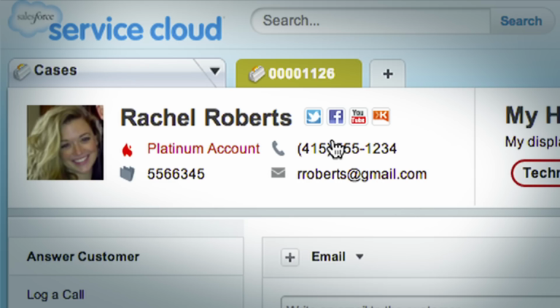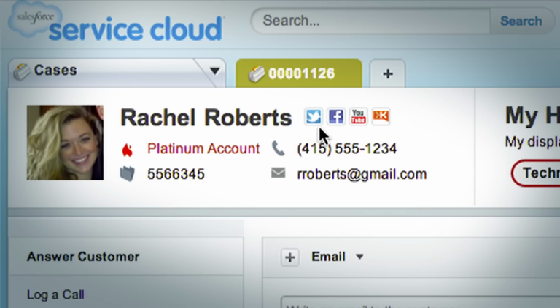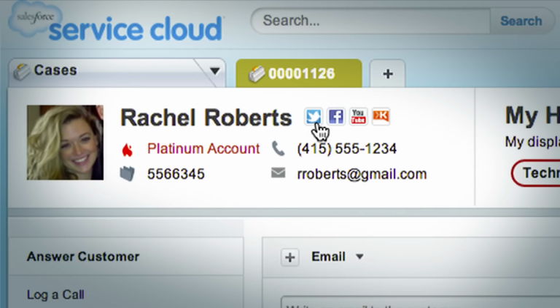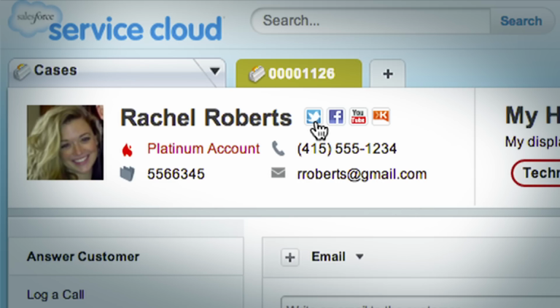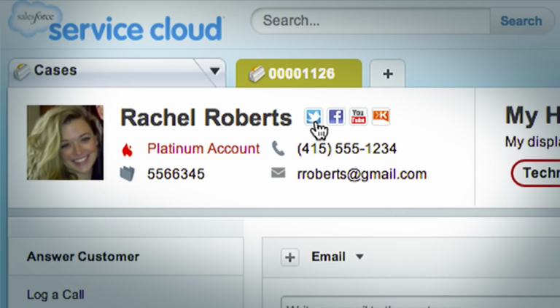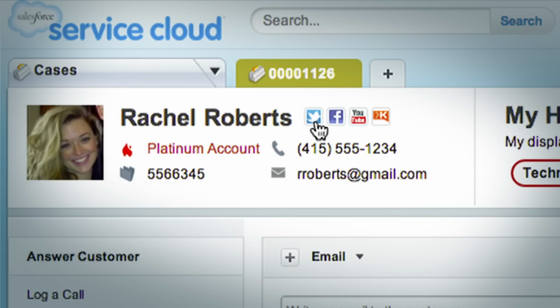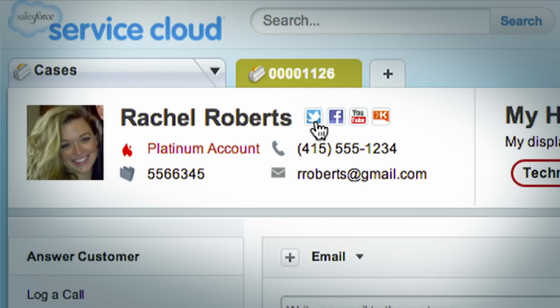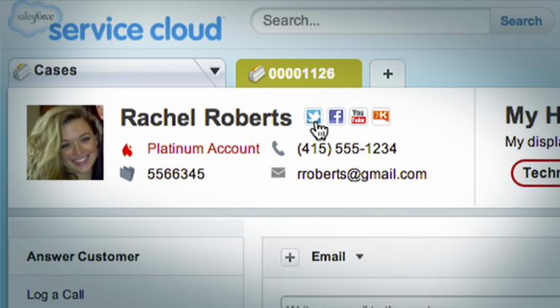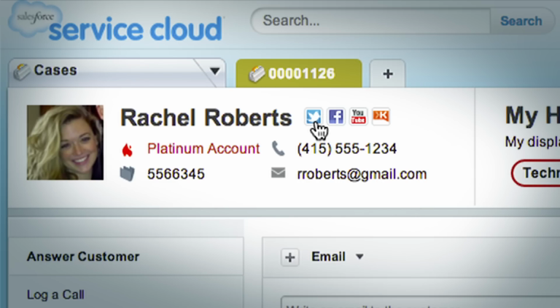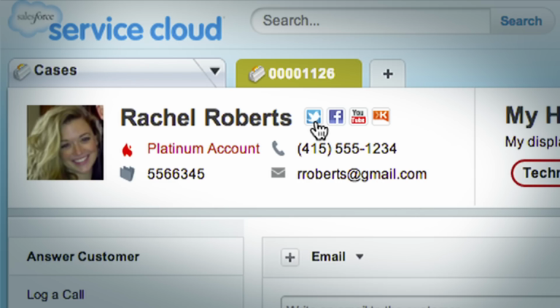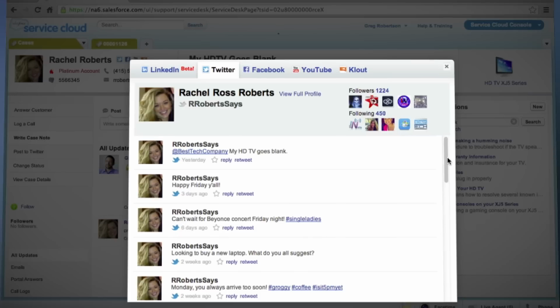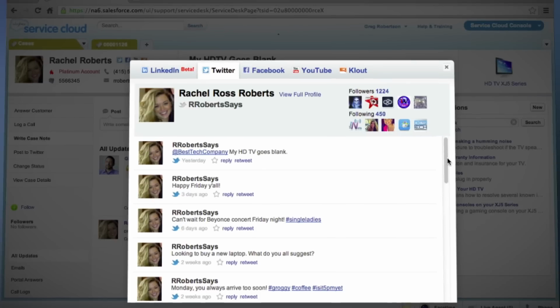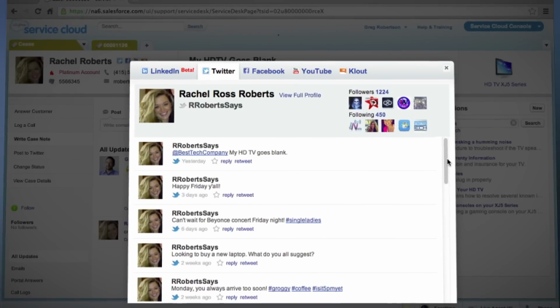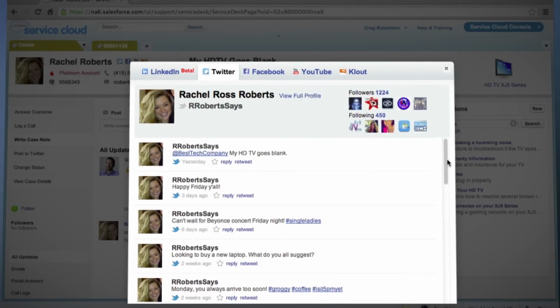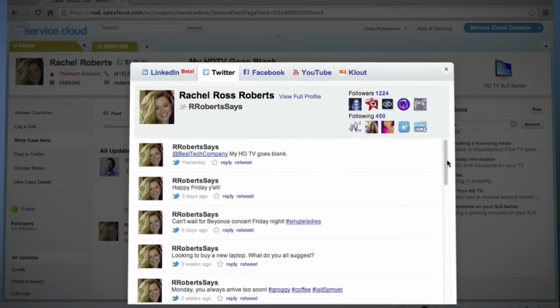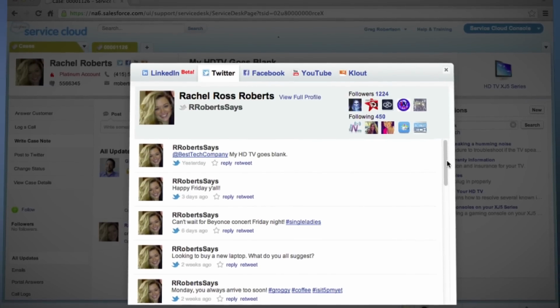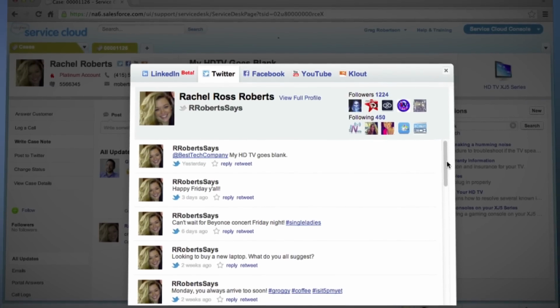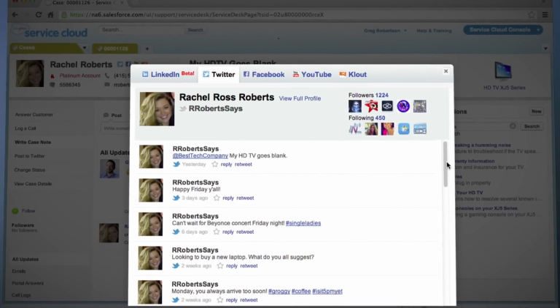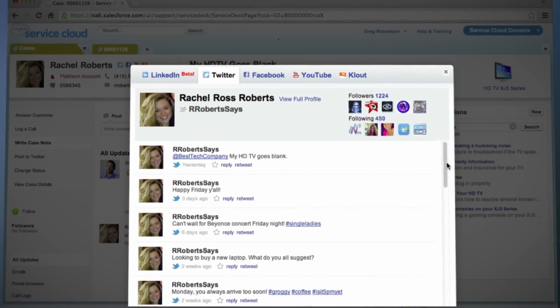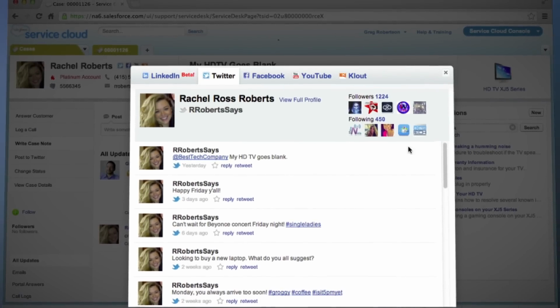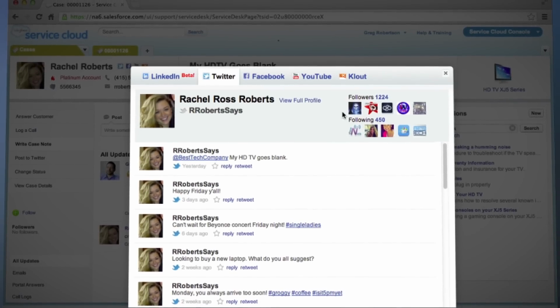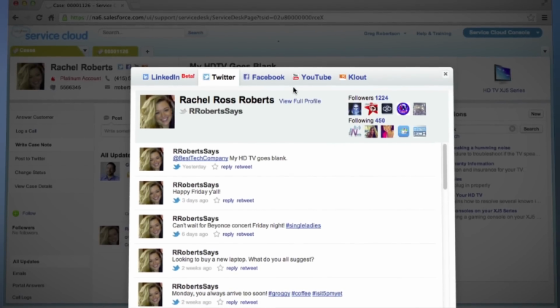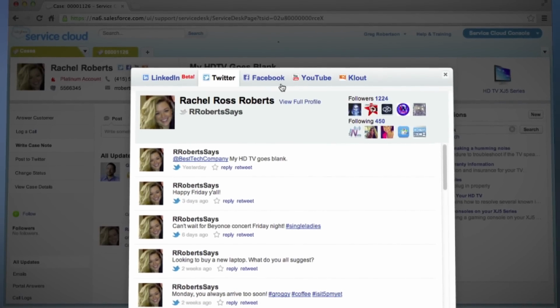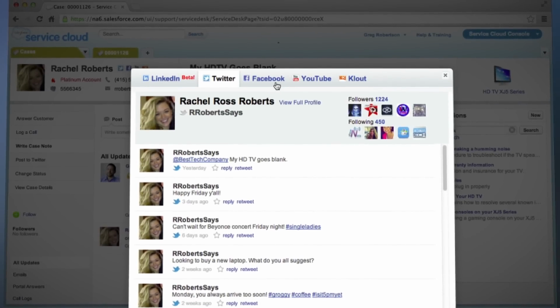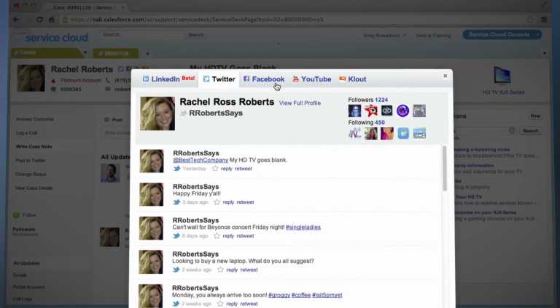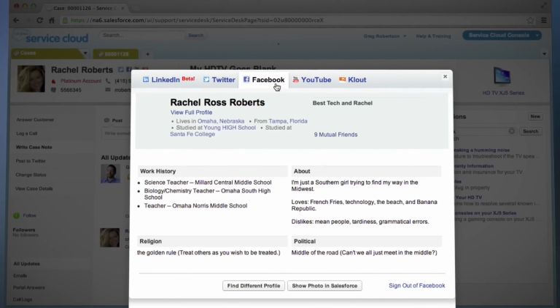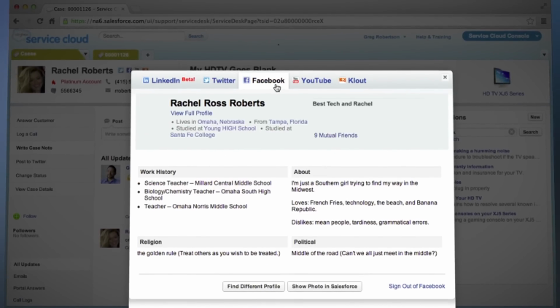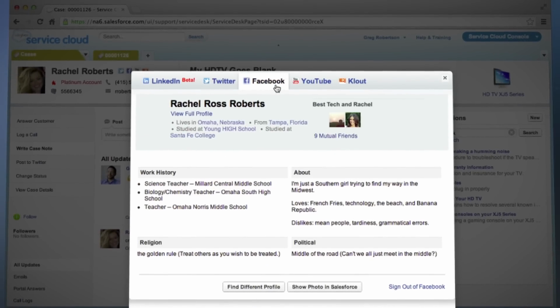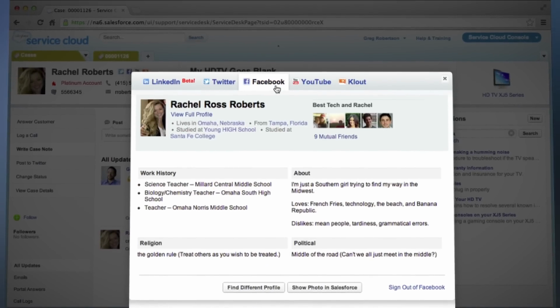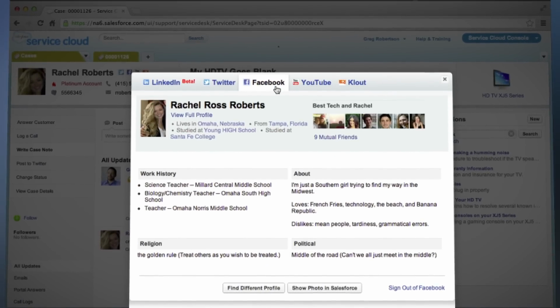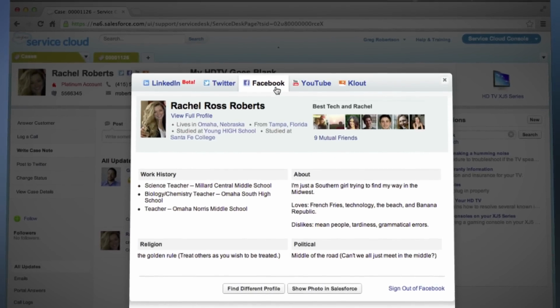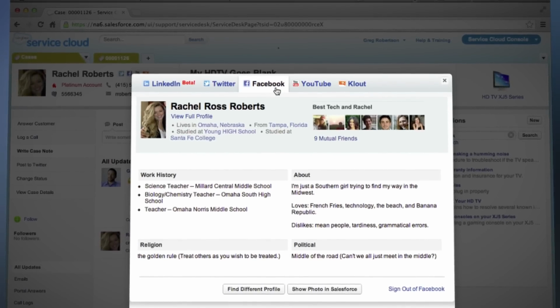Now you see beyond the traditional 360-degree view of your customer, like their latest tweet about your product, or their interests on Facebook.